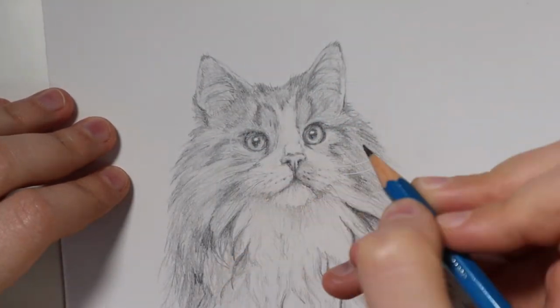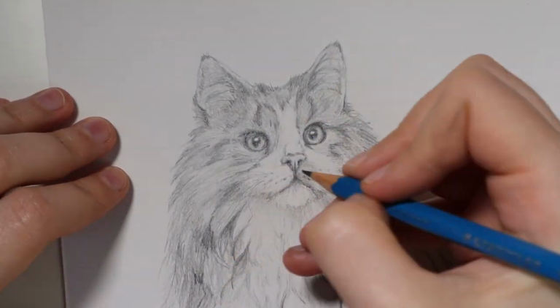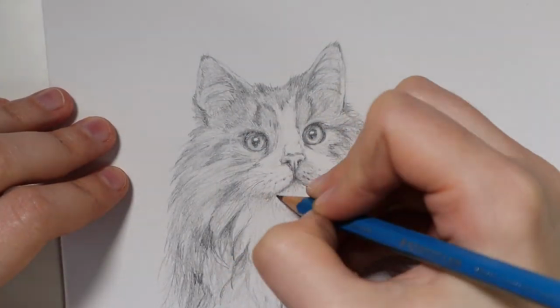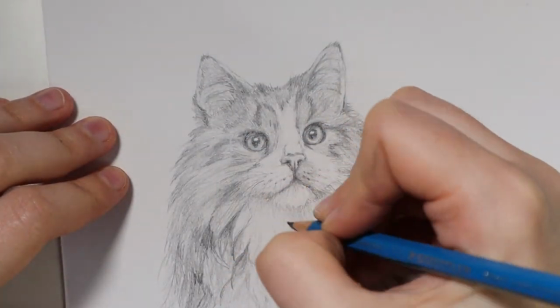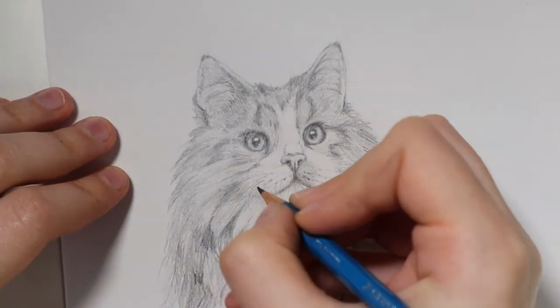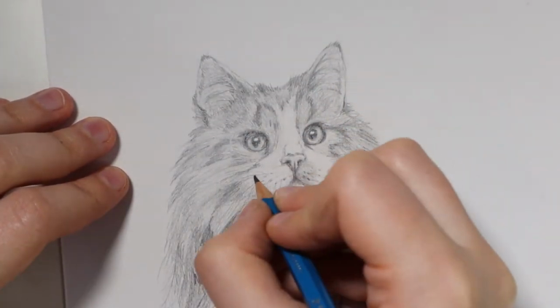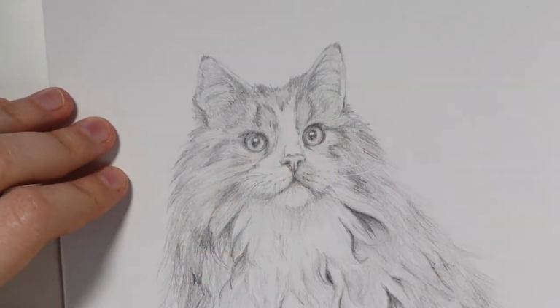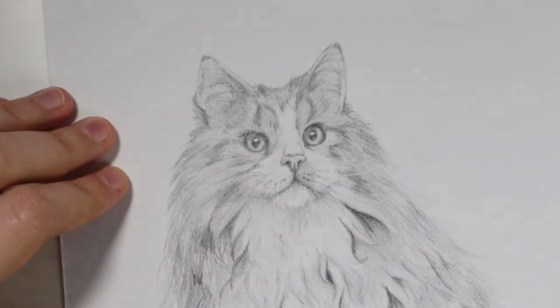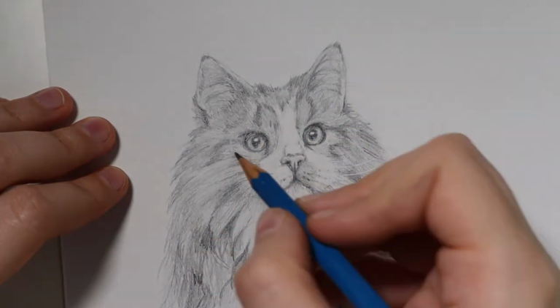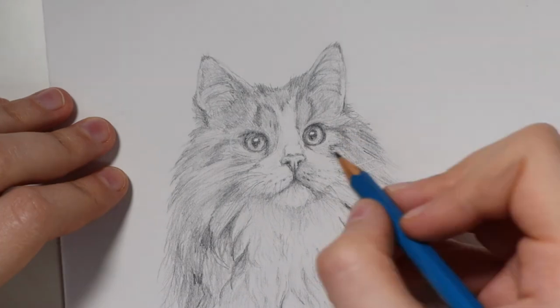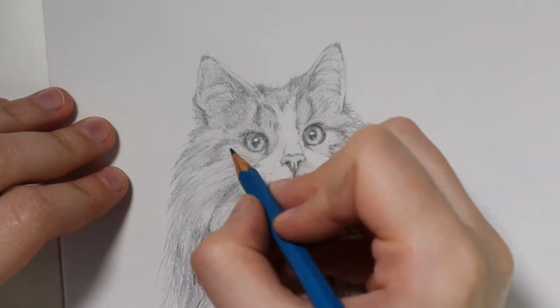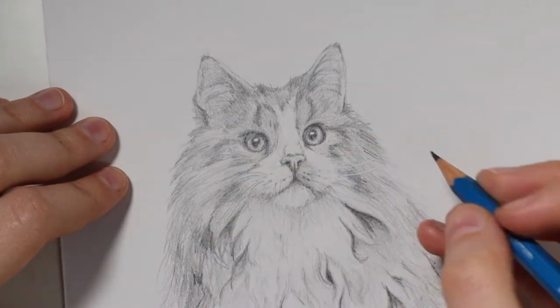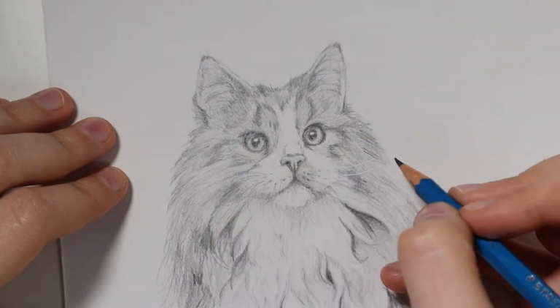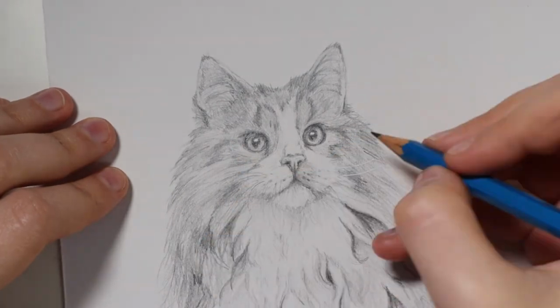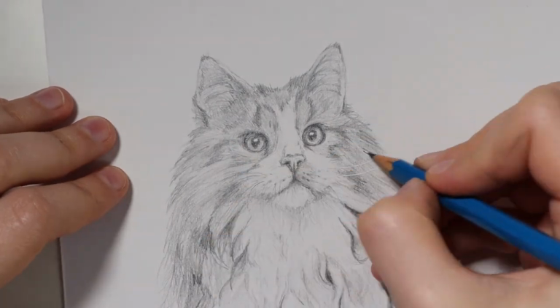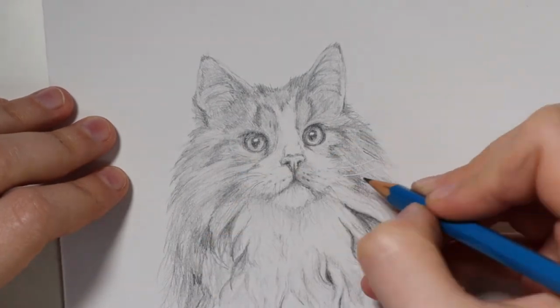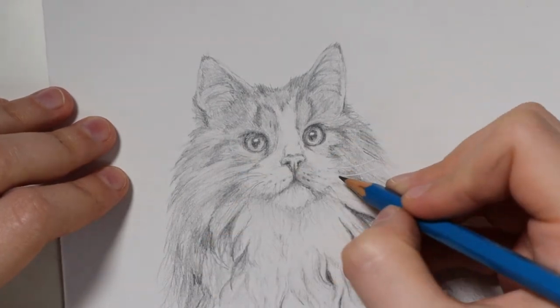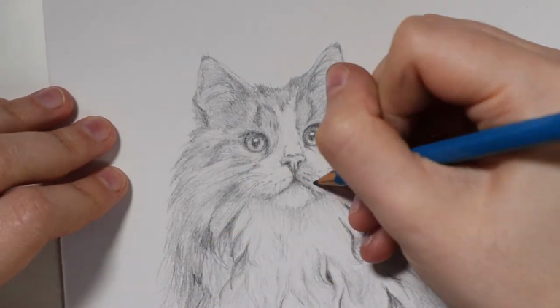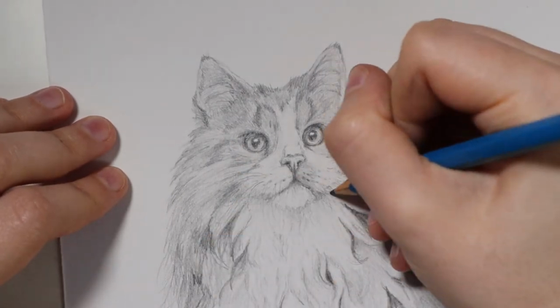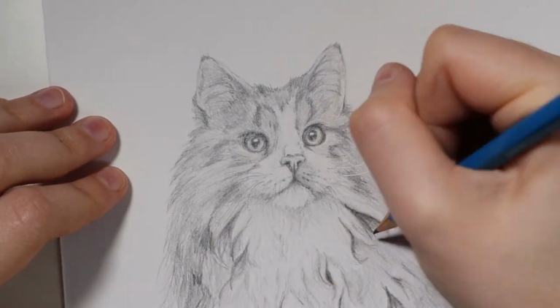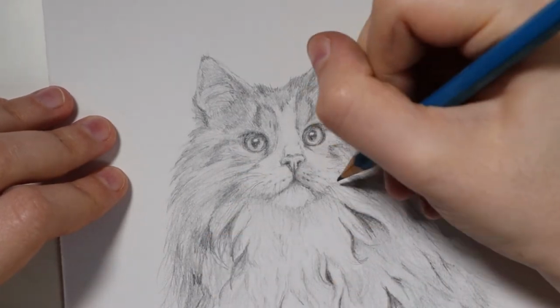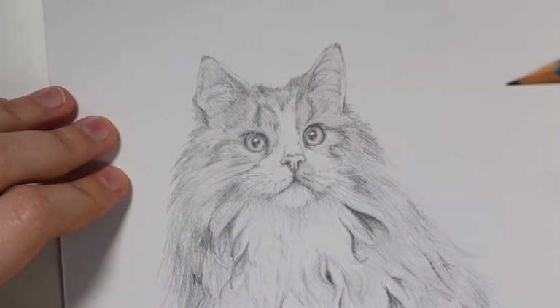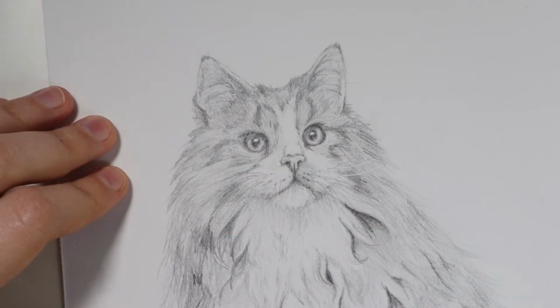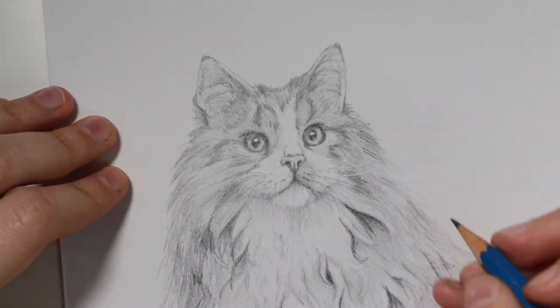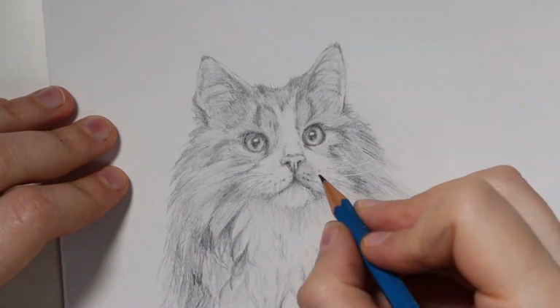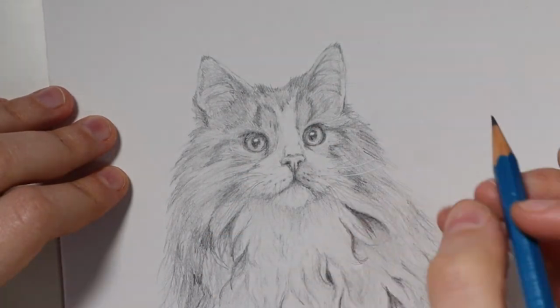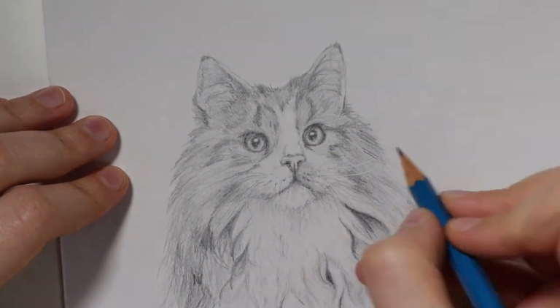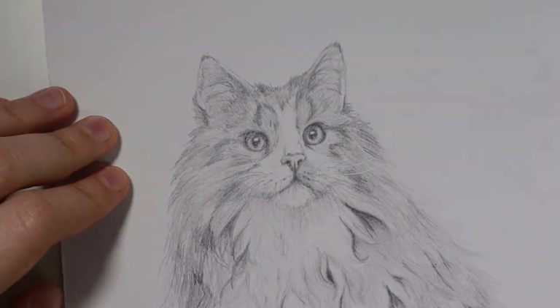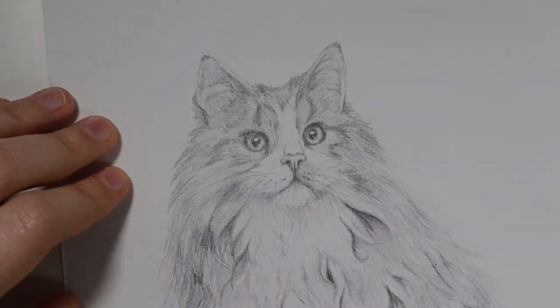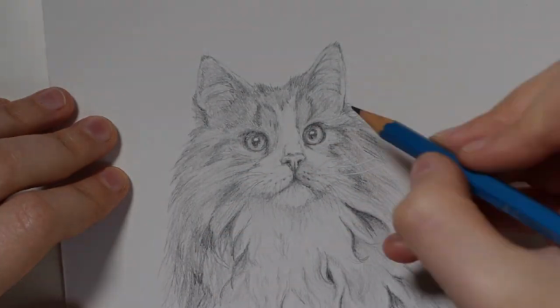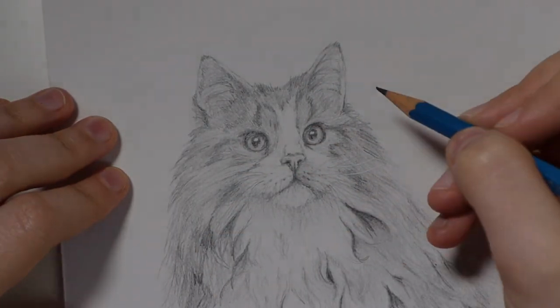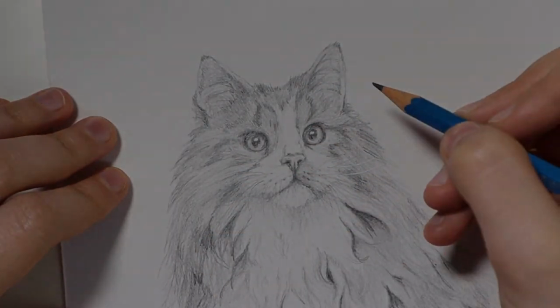With the last couple of hairs drawn on, we can get on to the final shots.